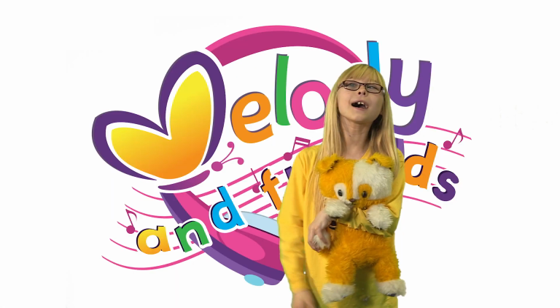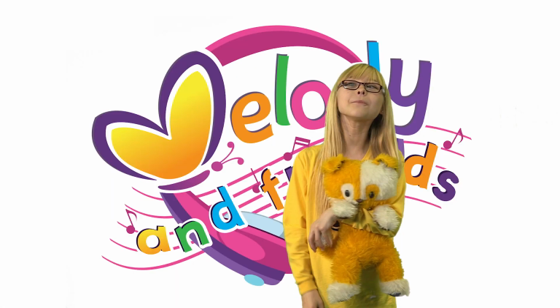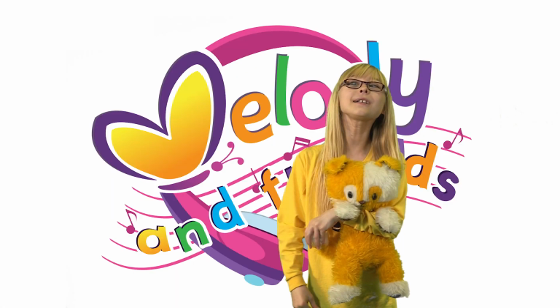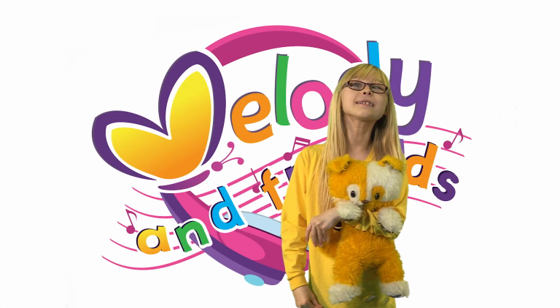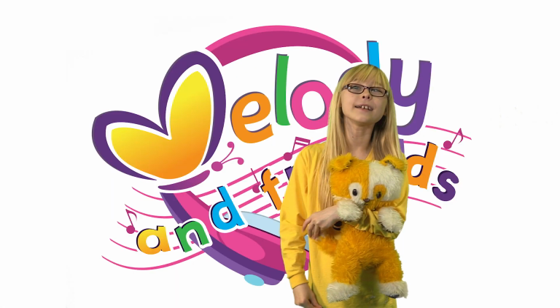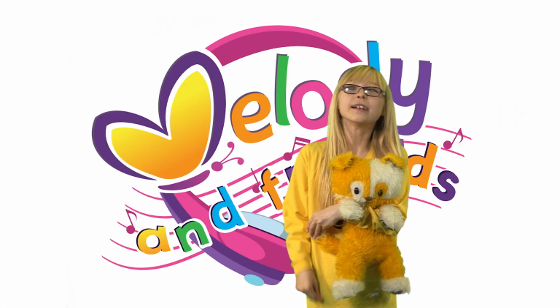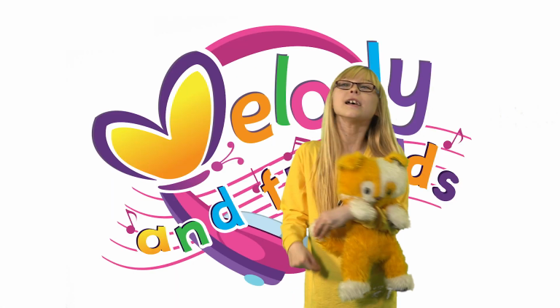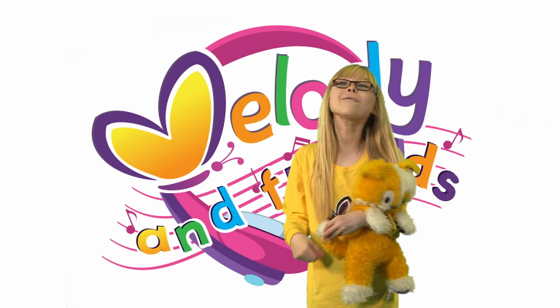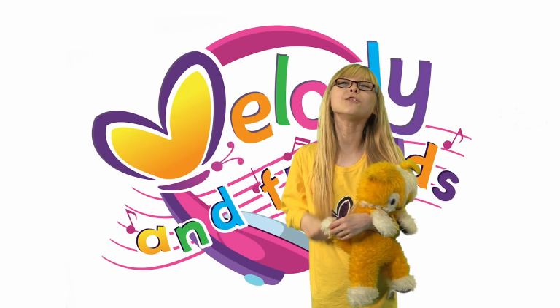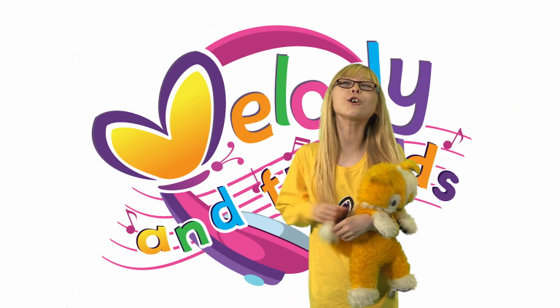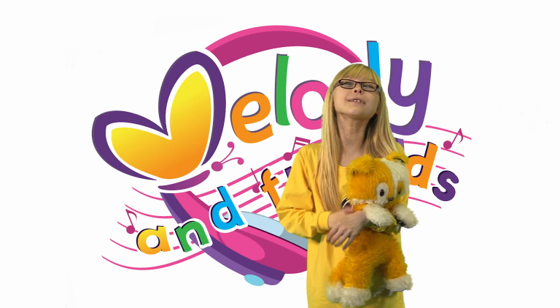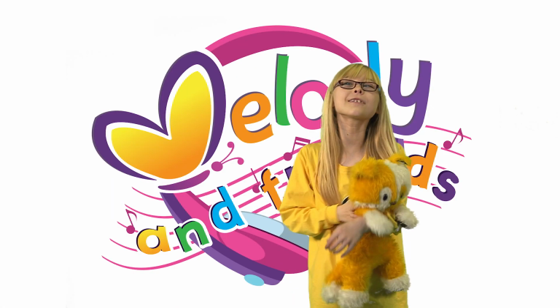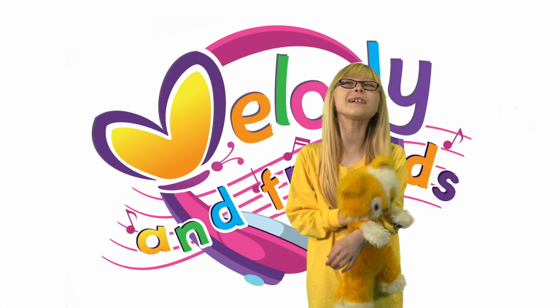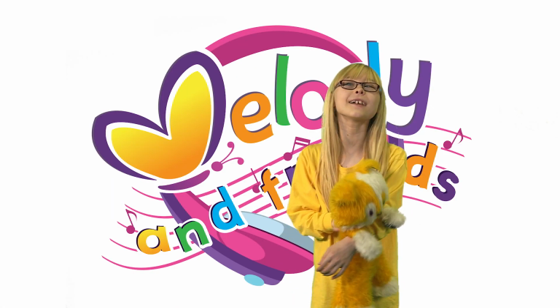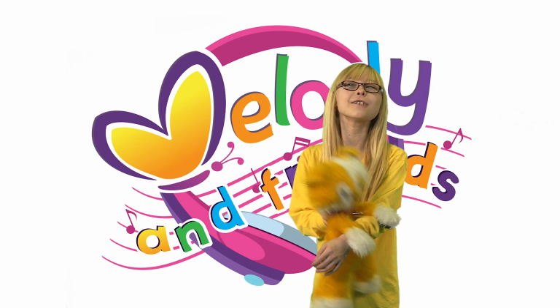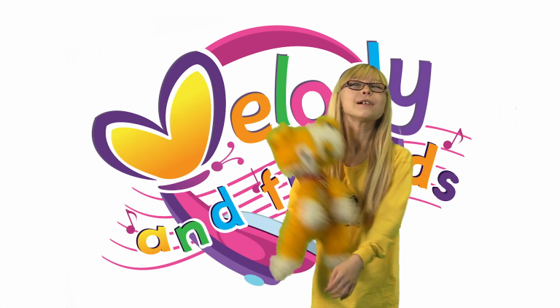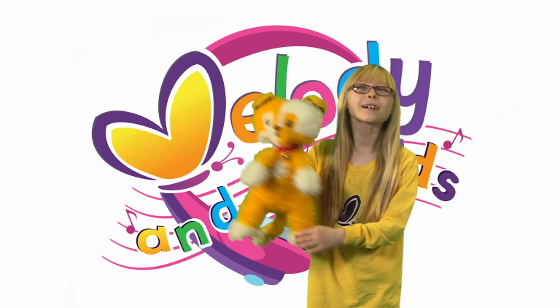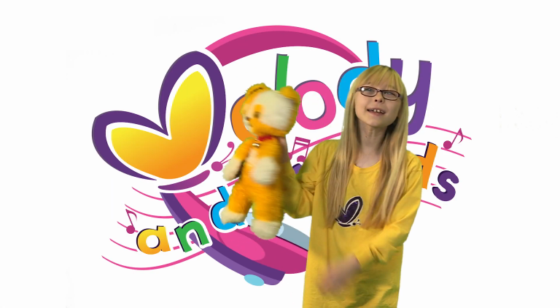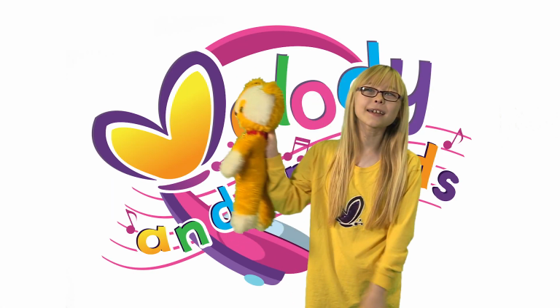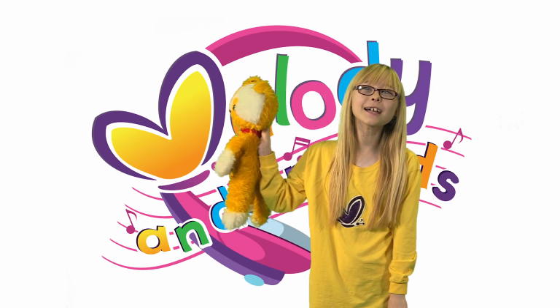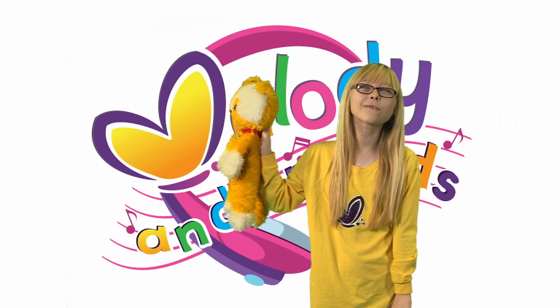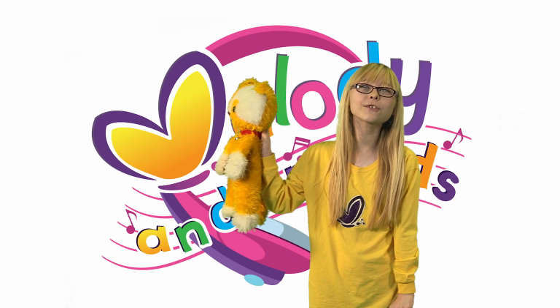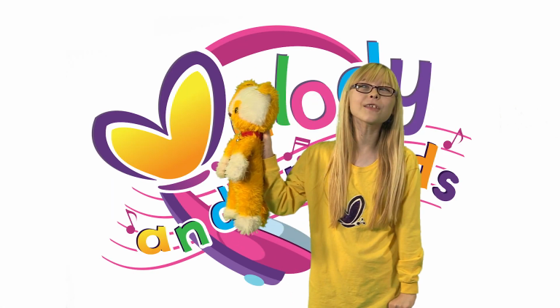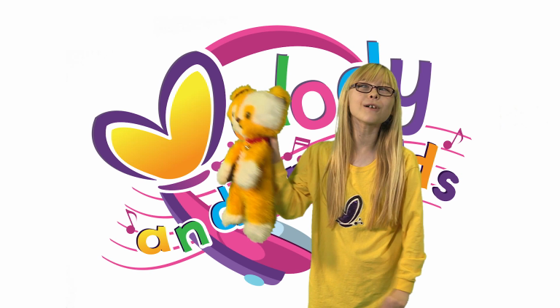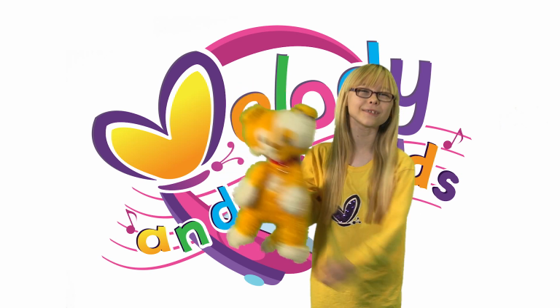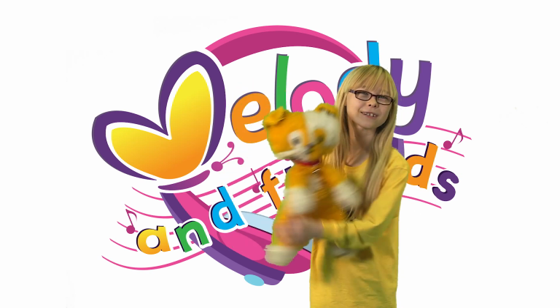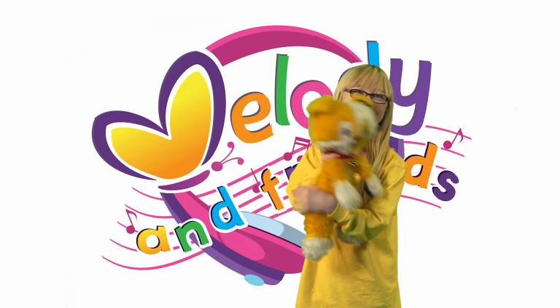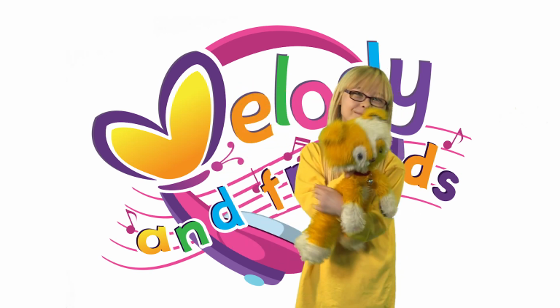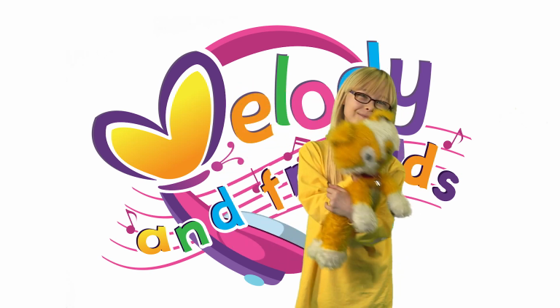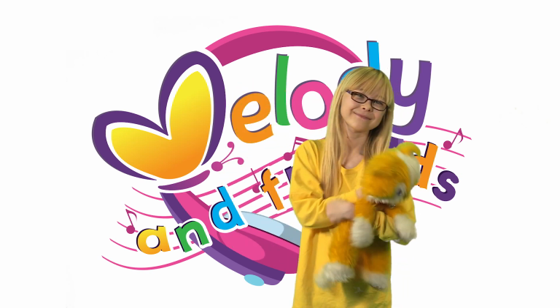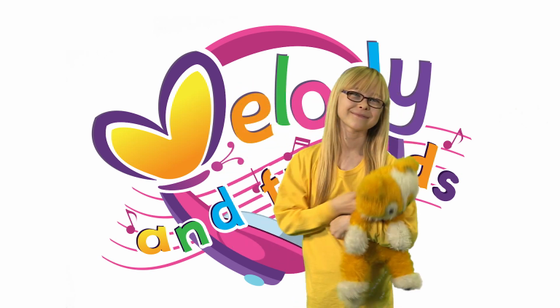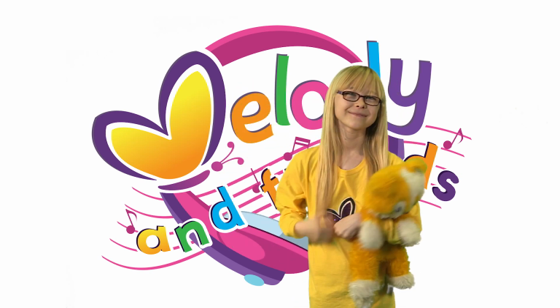Hello, I'm Melody. If you enjoyed this video, click here for another one. Bye!